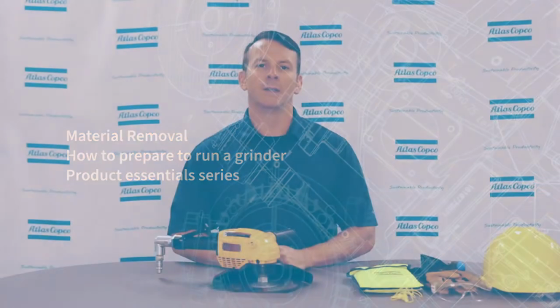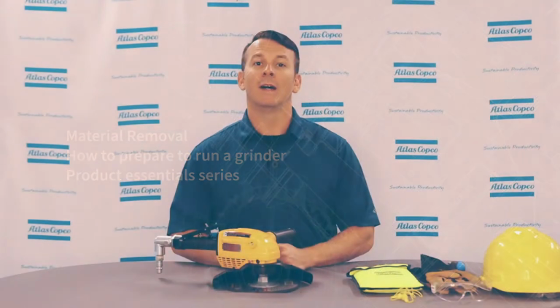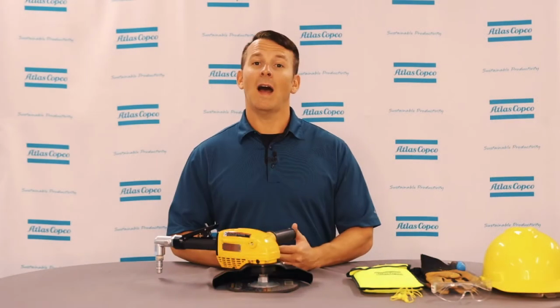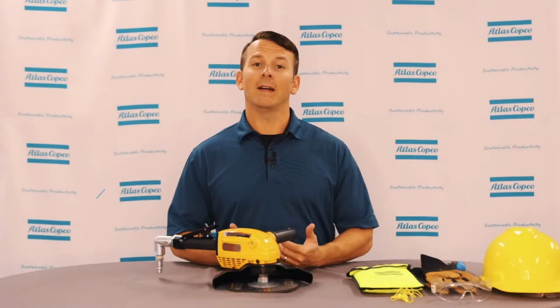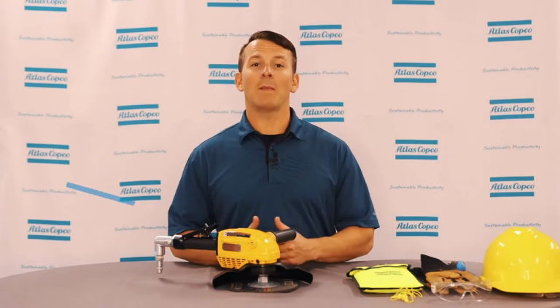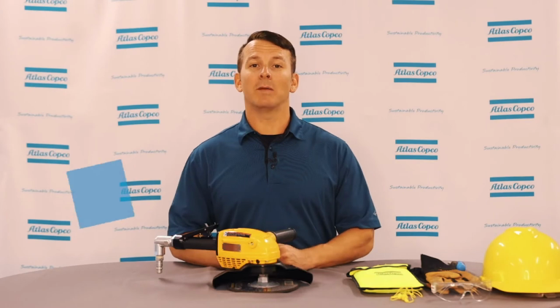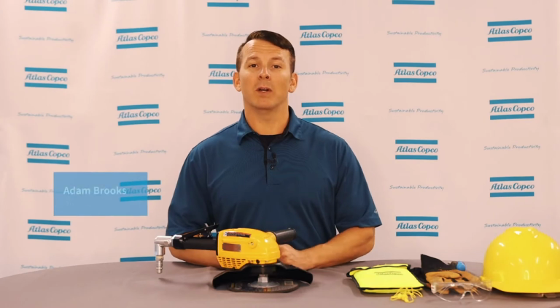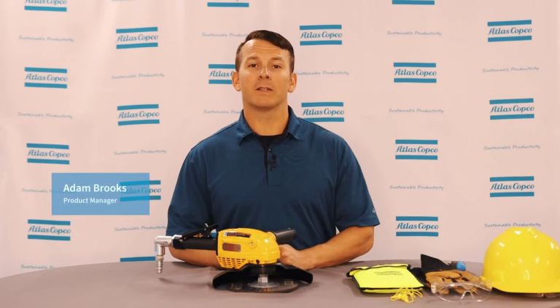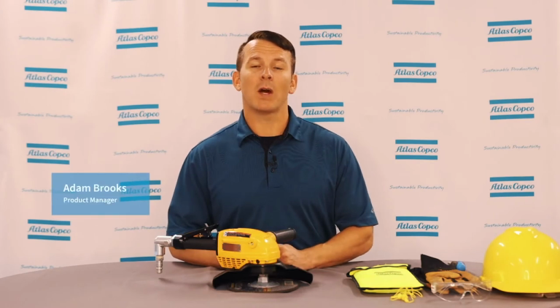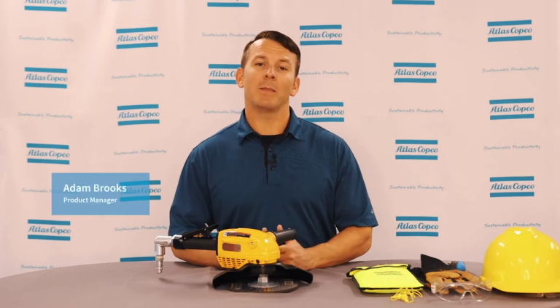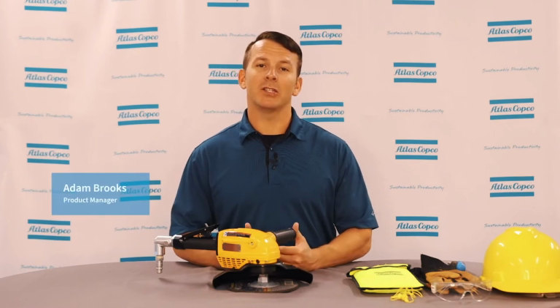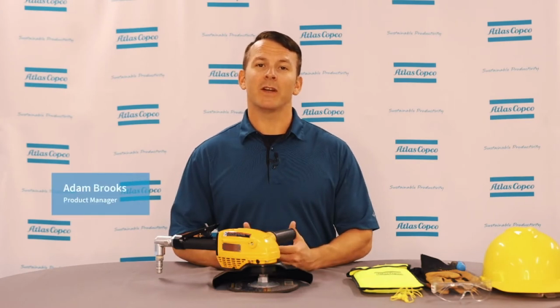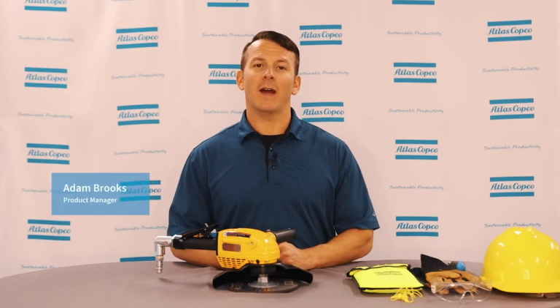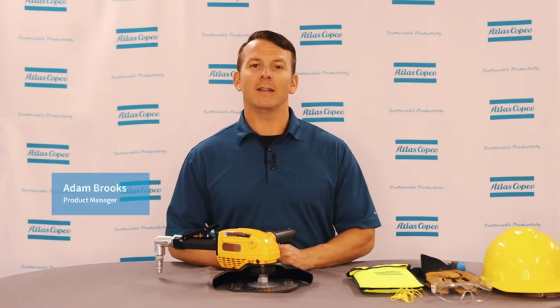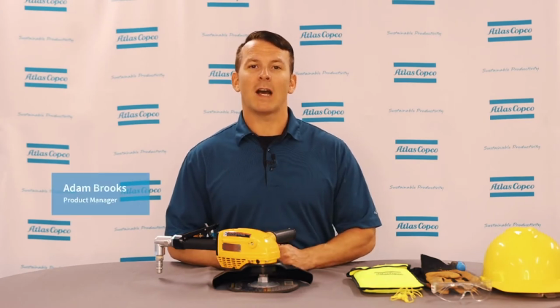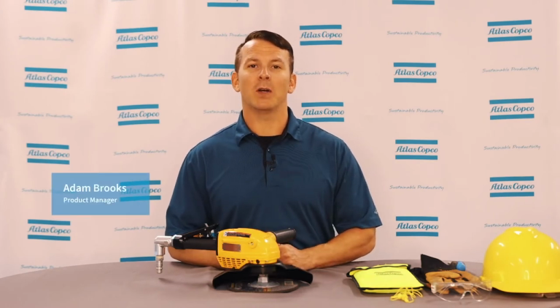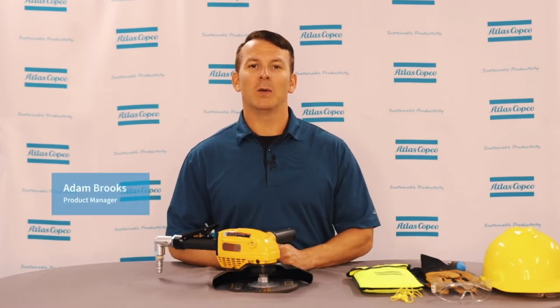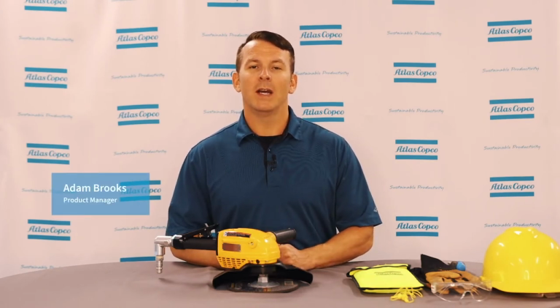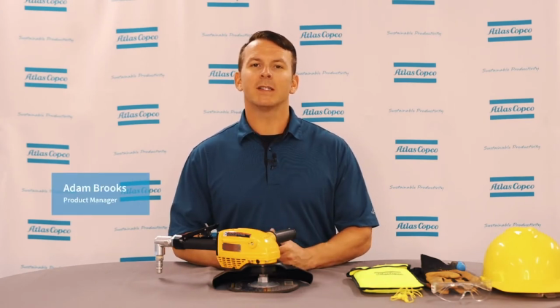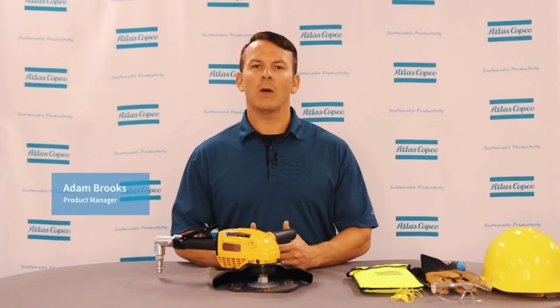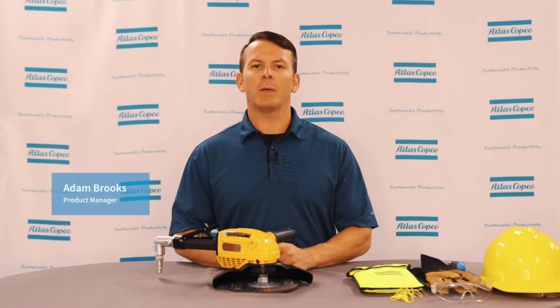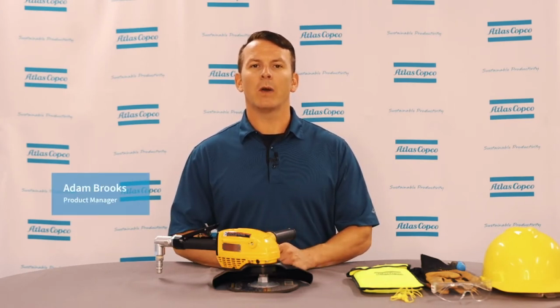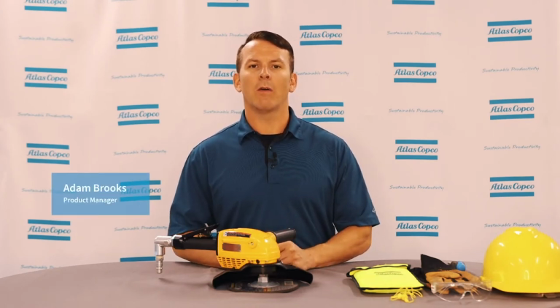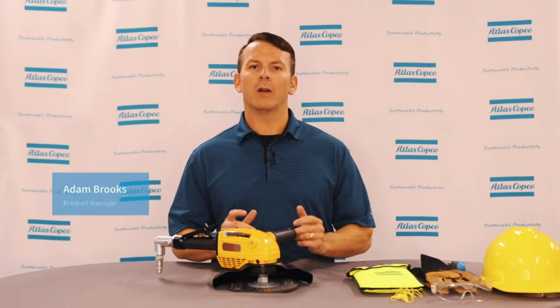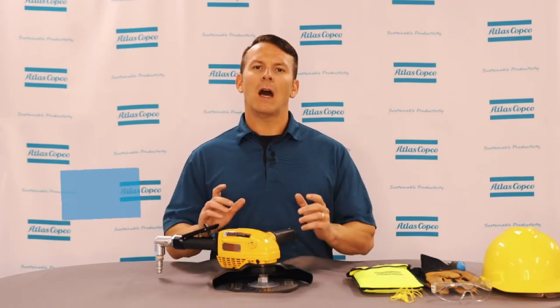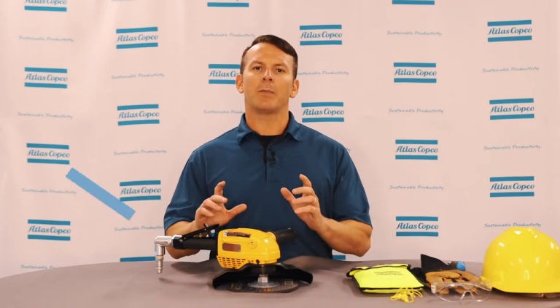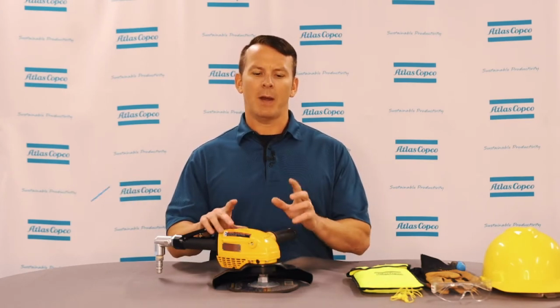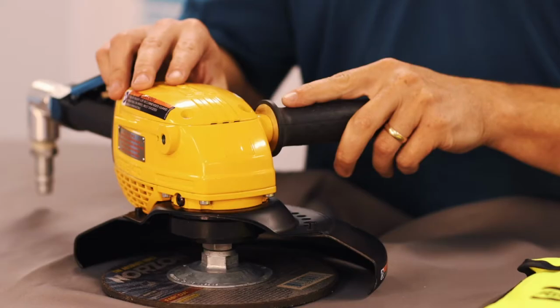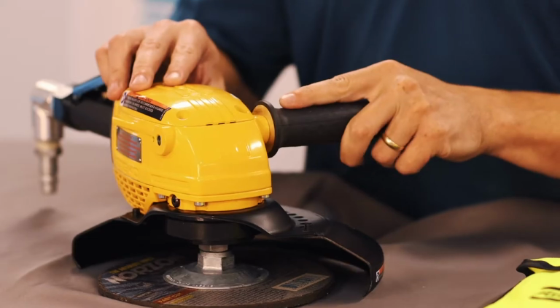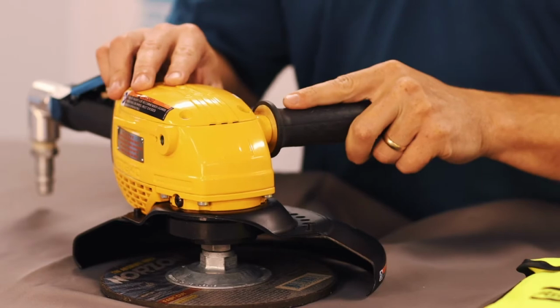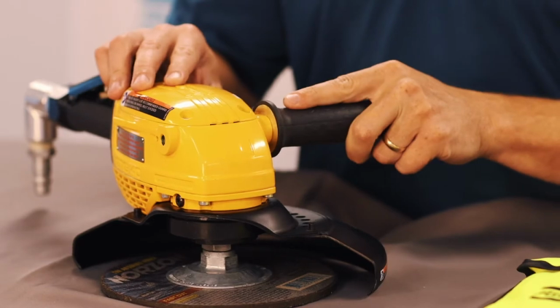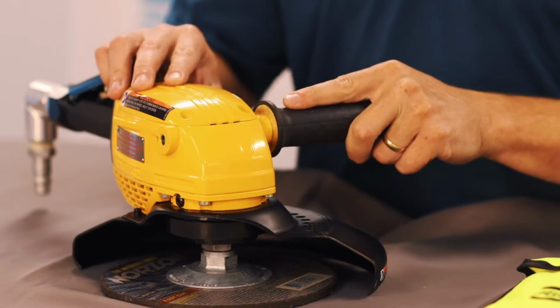Hi, I'm Adam Brooks, Product Manager here at Atlas Copco, and today we'll be going over how to prepare to run a grinder.